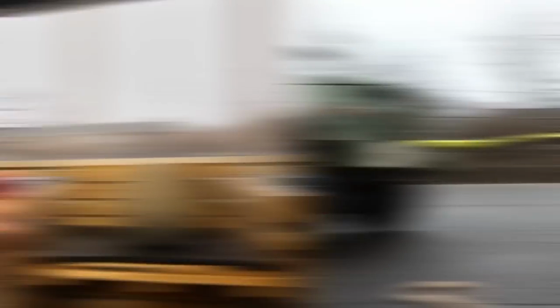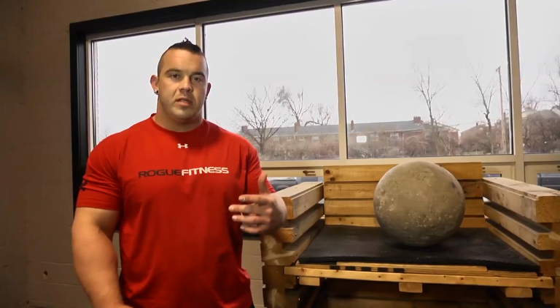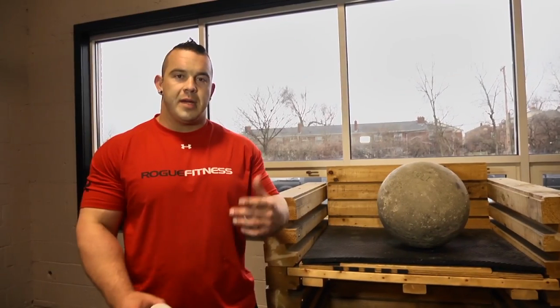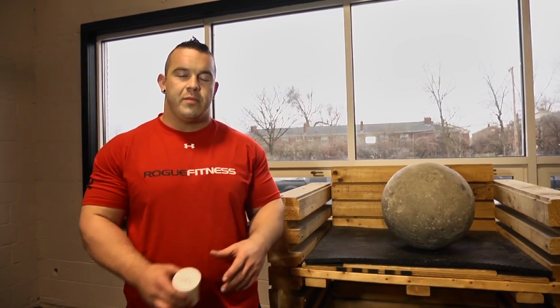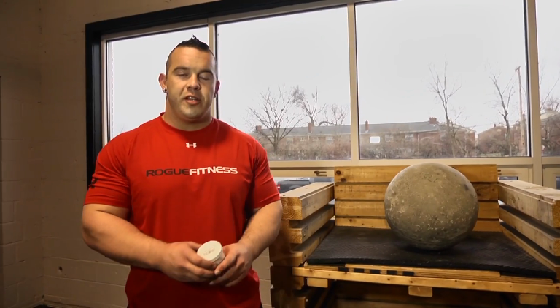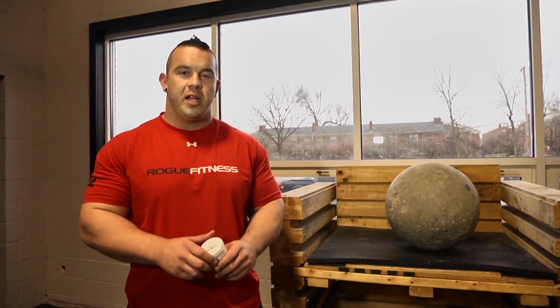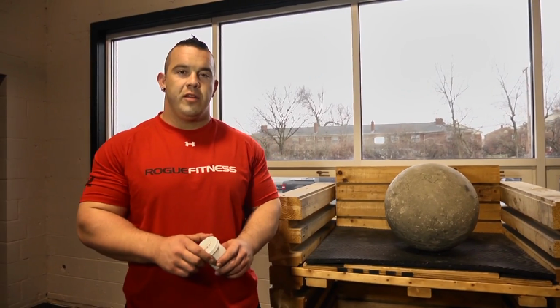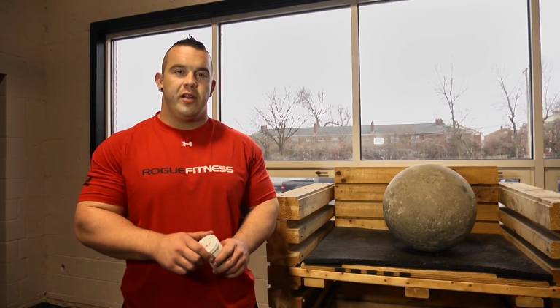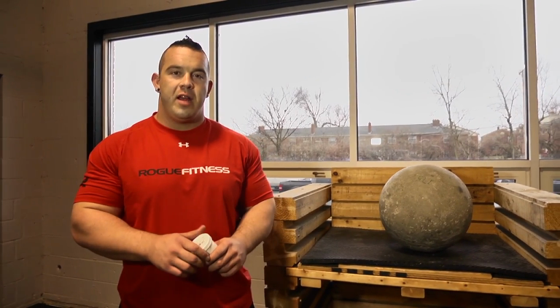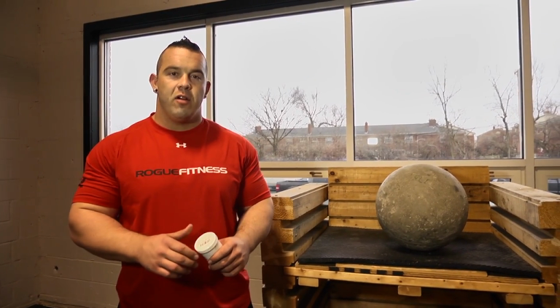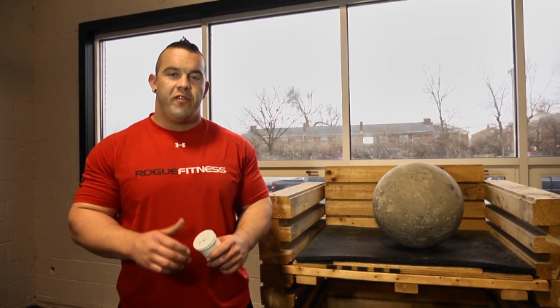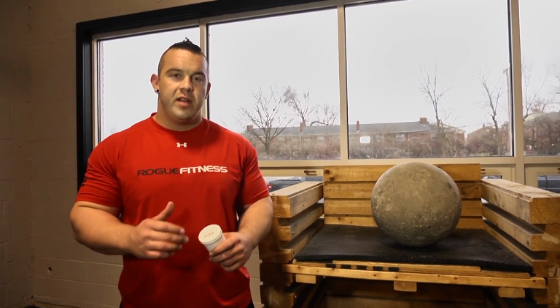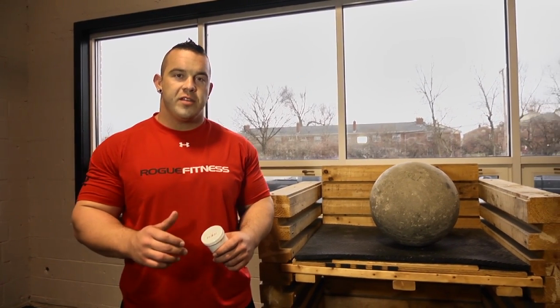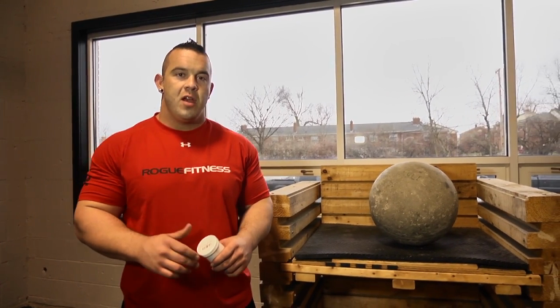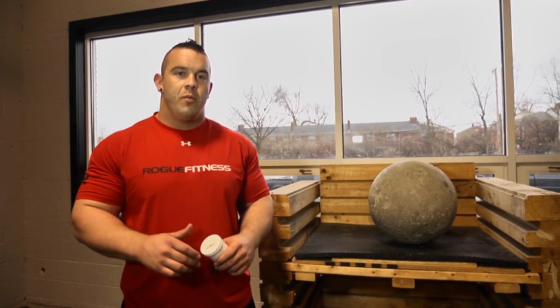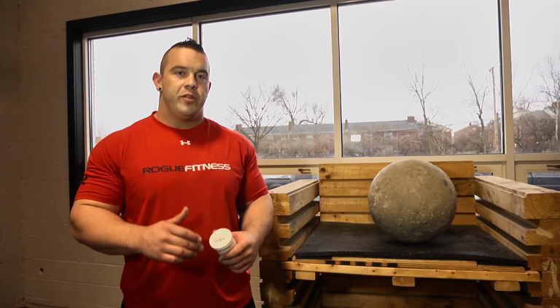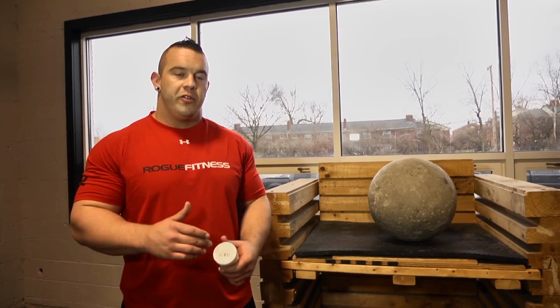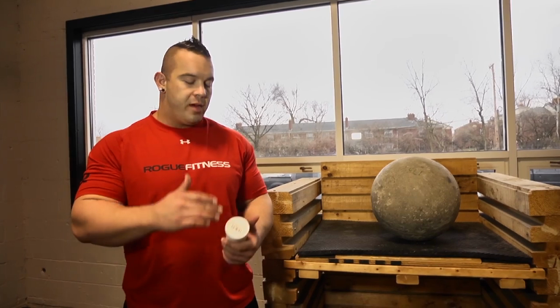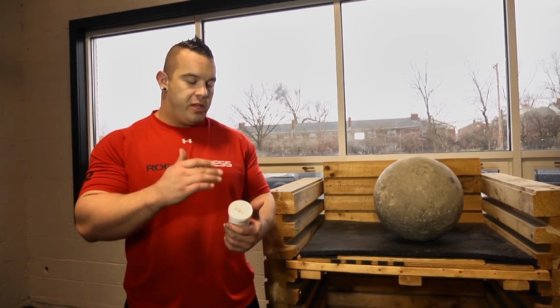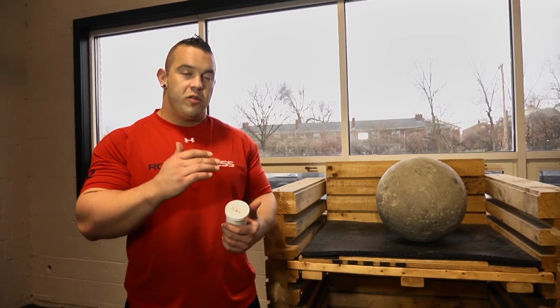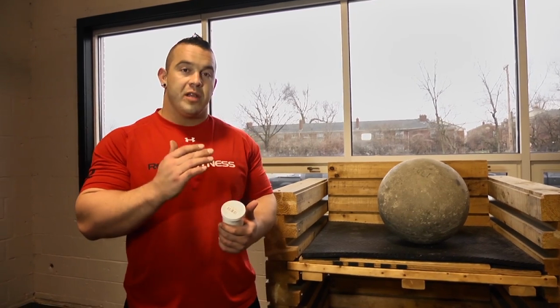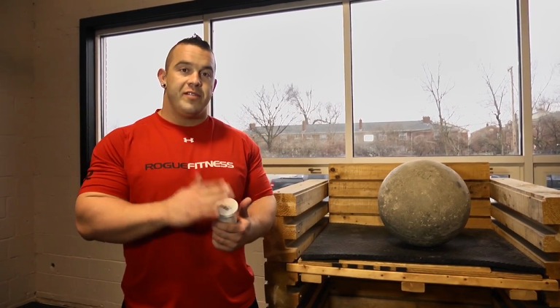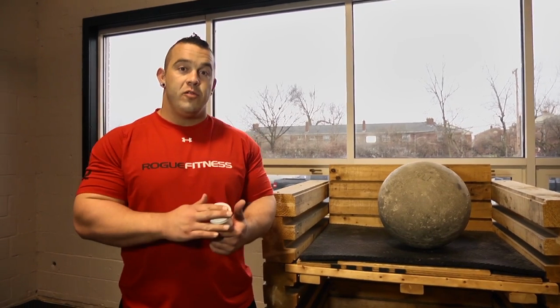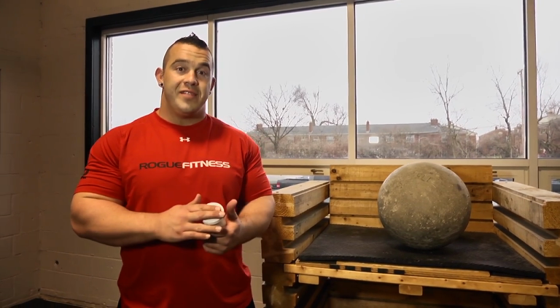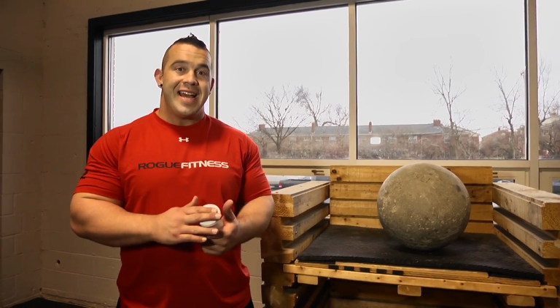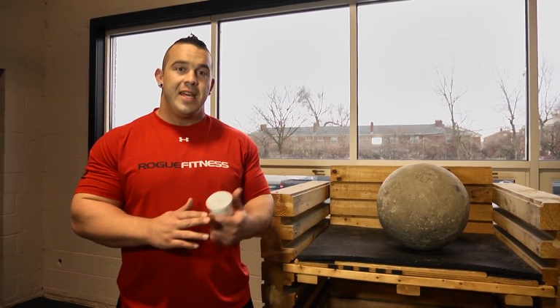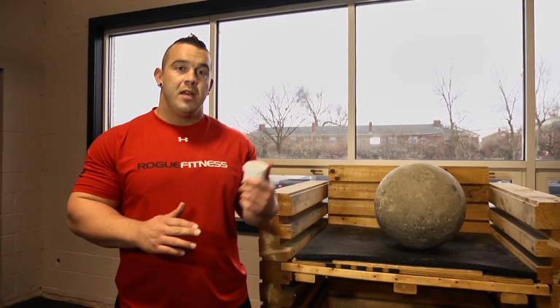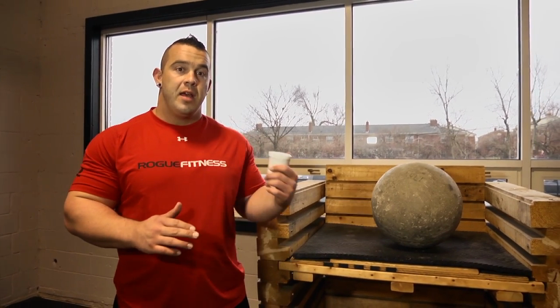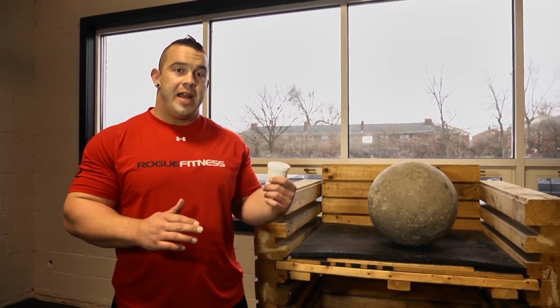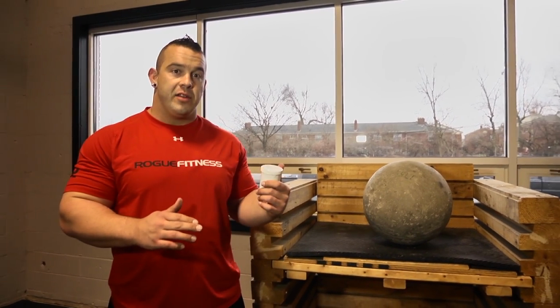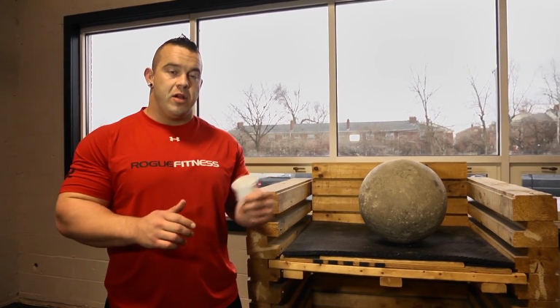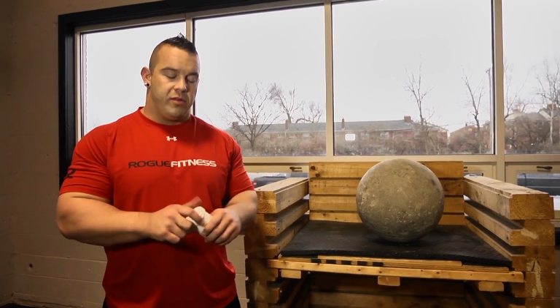What's up guys, Mike Jenkins here today at Rogue Fitness. I'm going to talk to you about the use of Tacky and Atlas Stones.